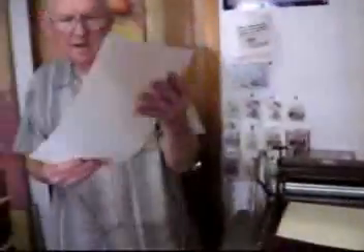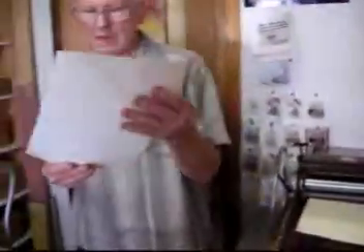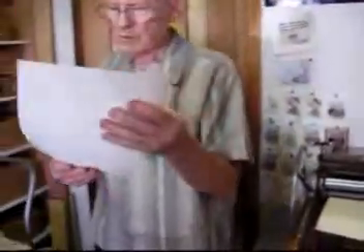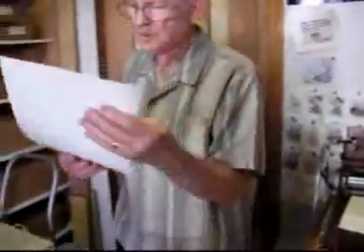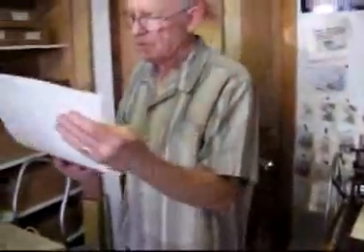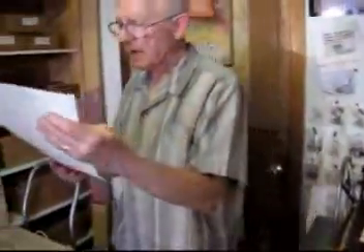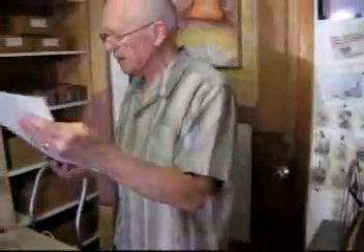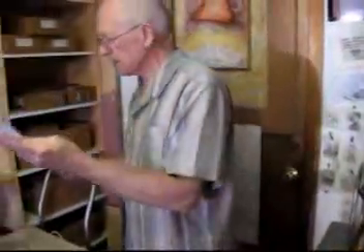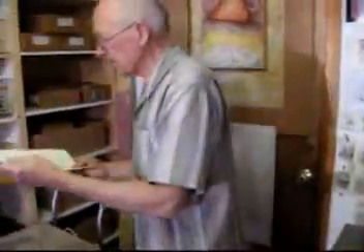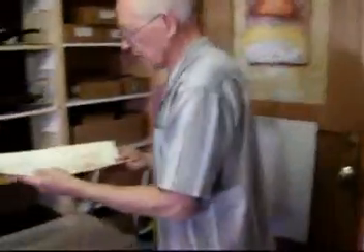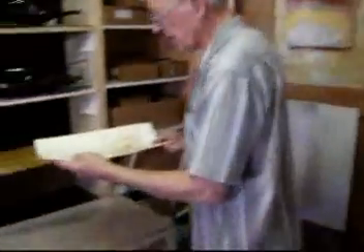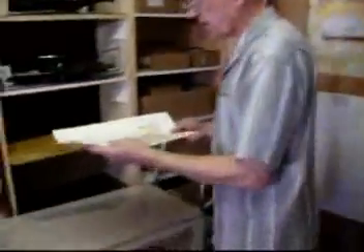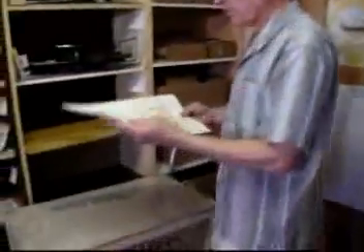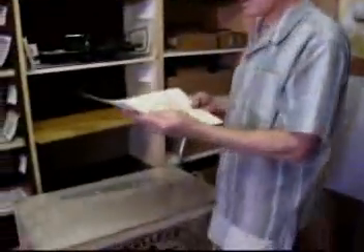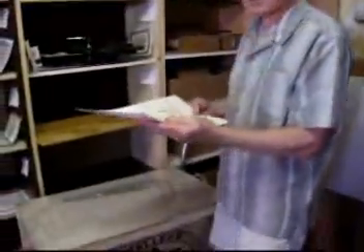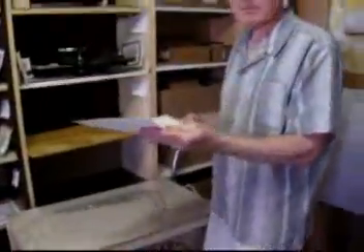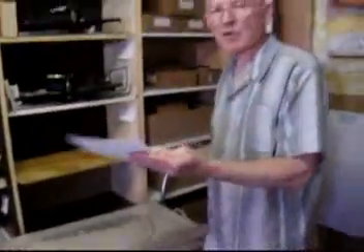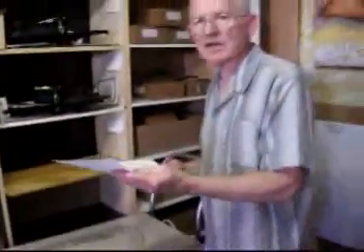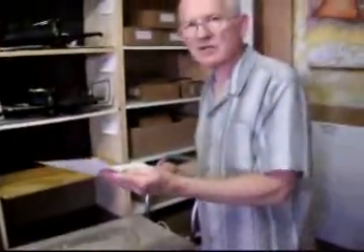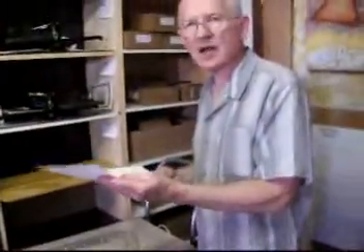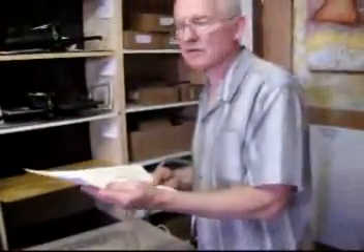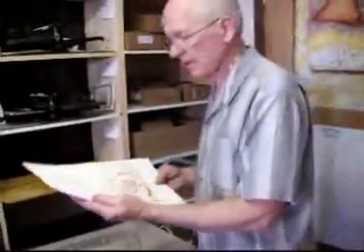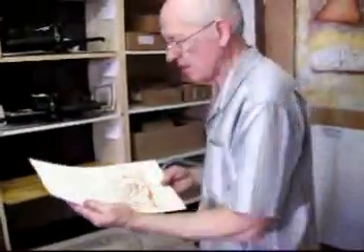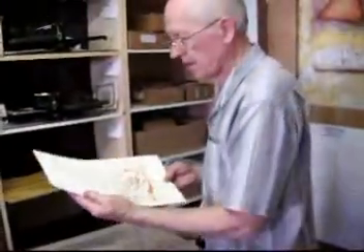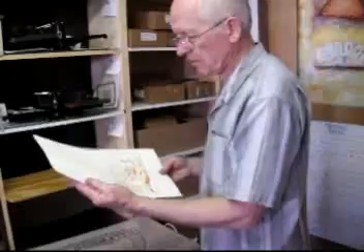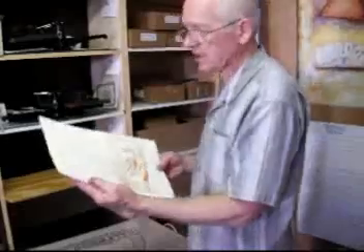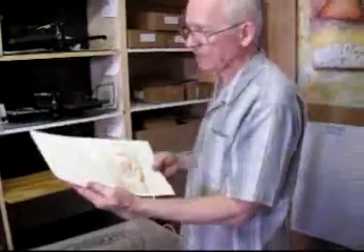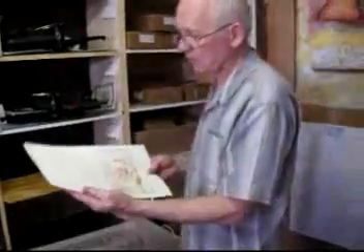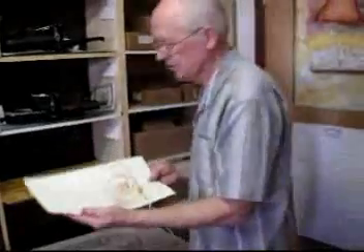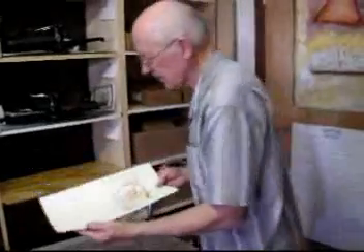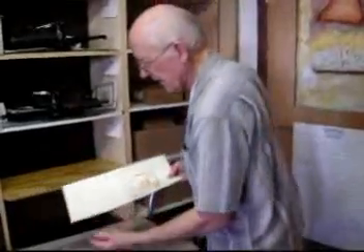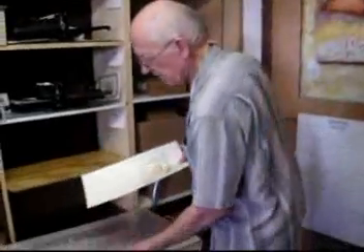Now I'll put the print back in the damp book because I'm going to be printing it in chiaroscuro later on and I want to keep the moisture that I have.